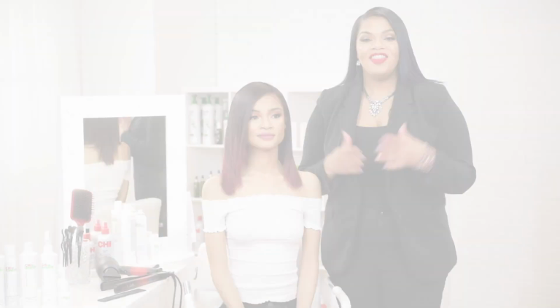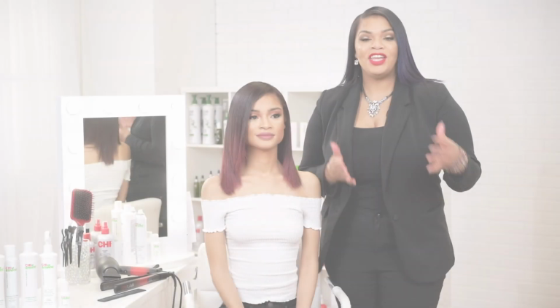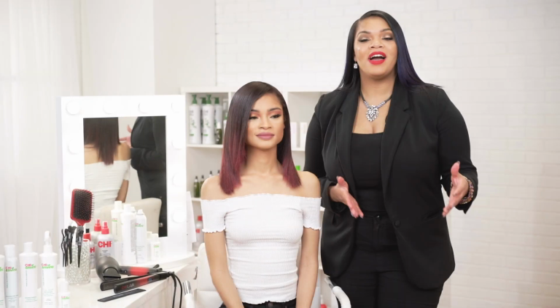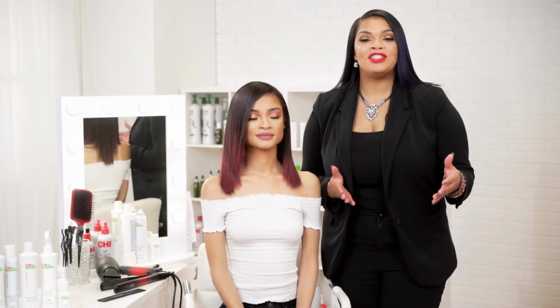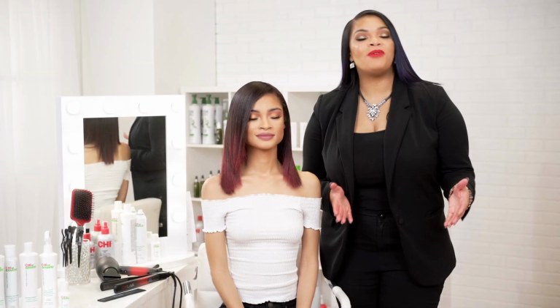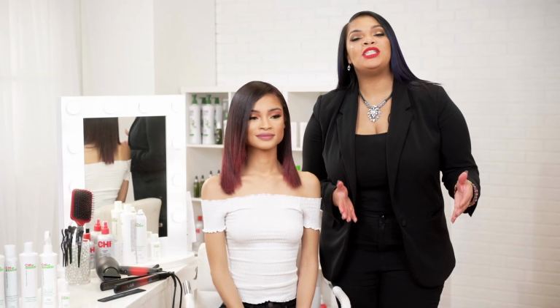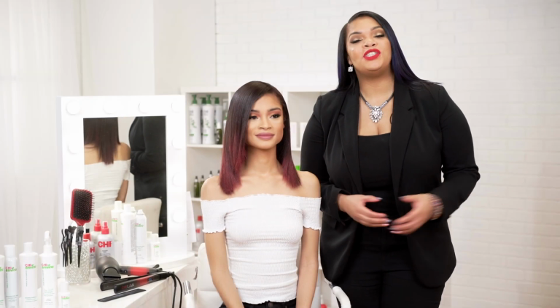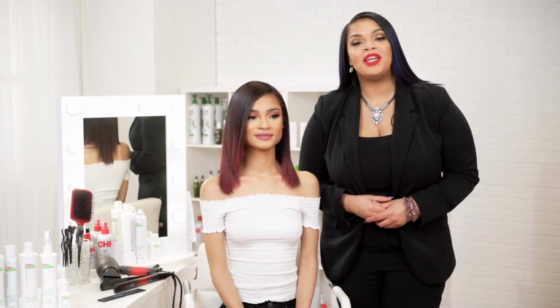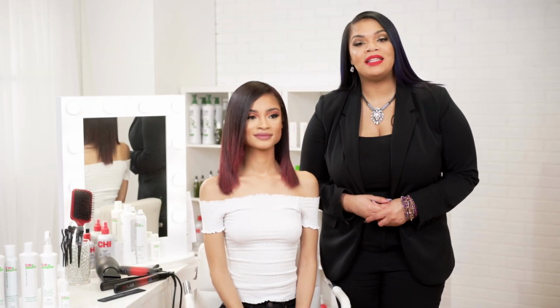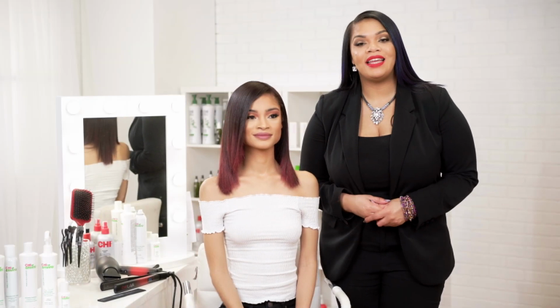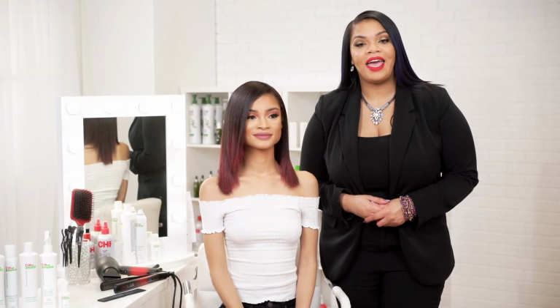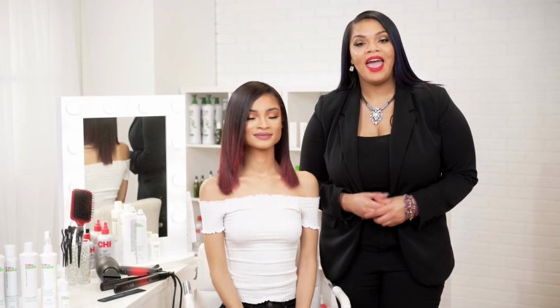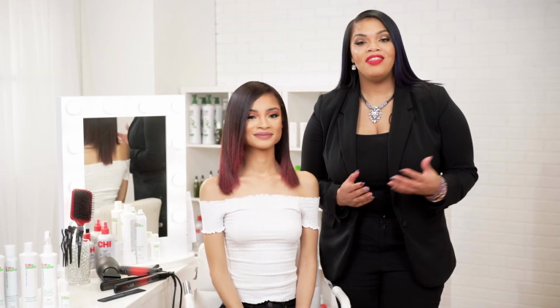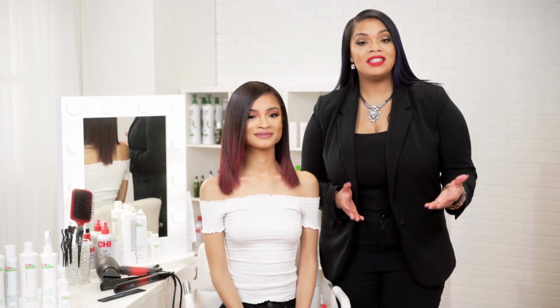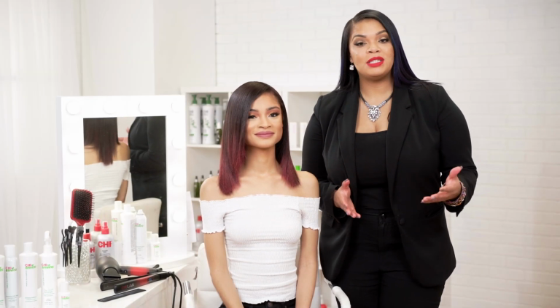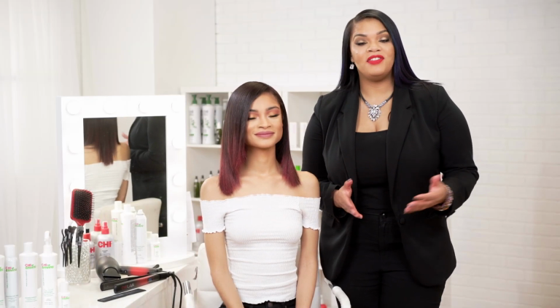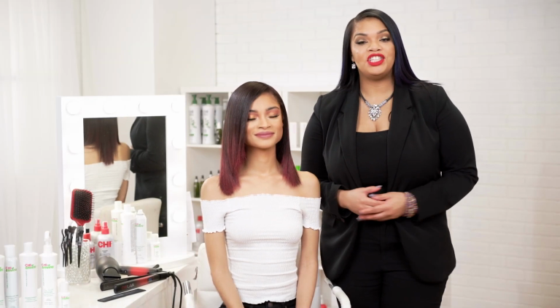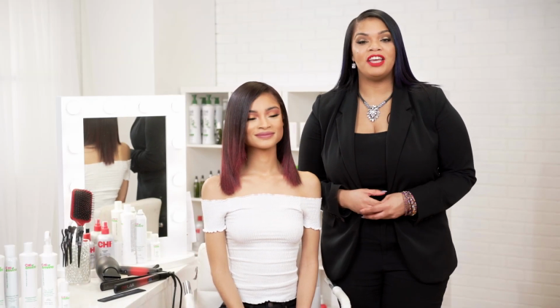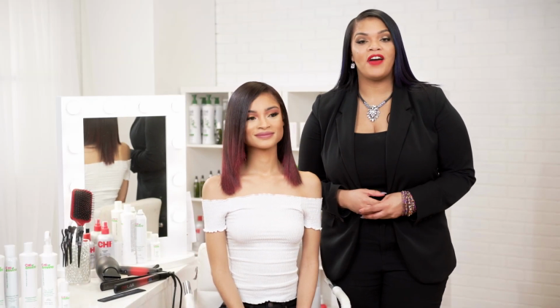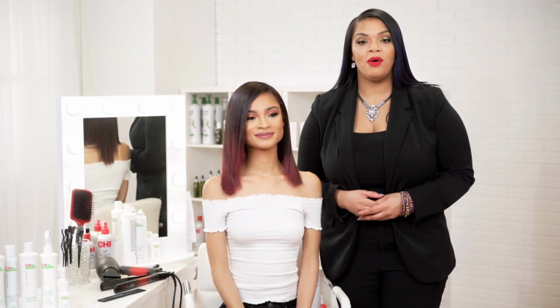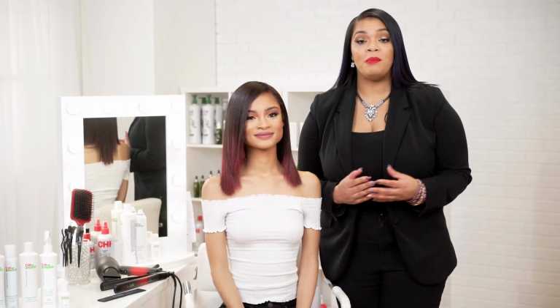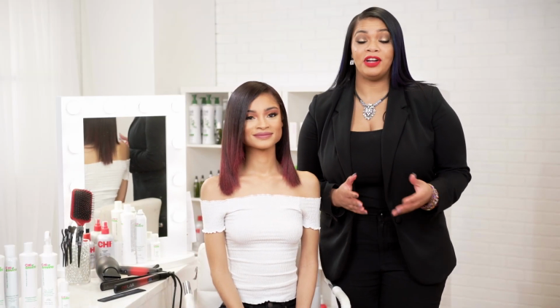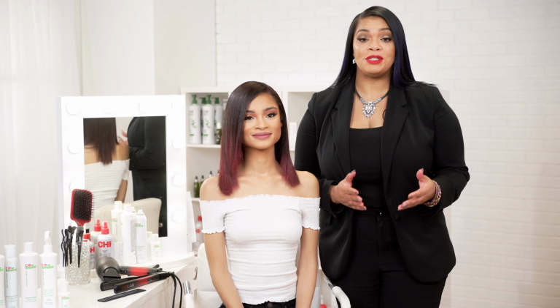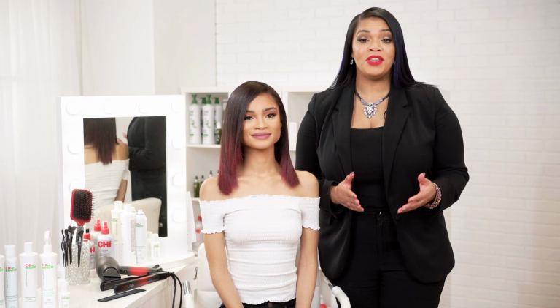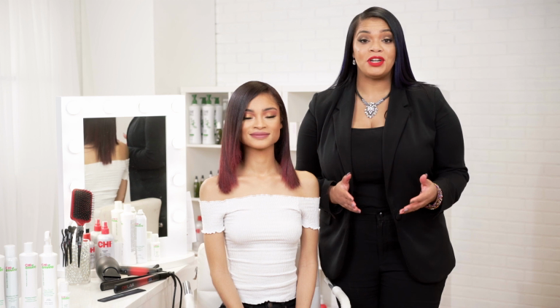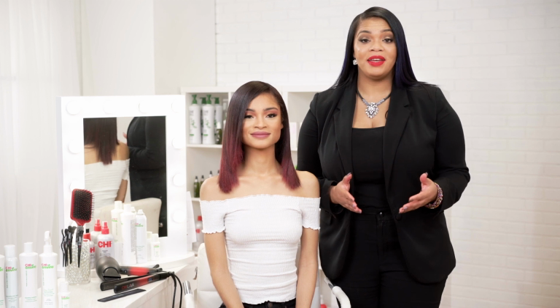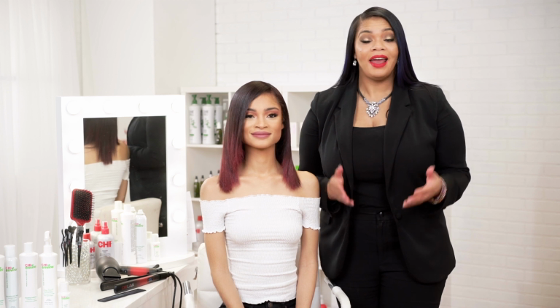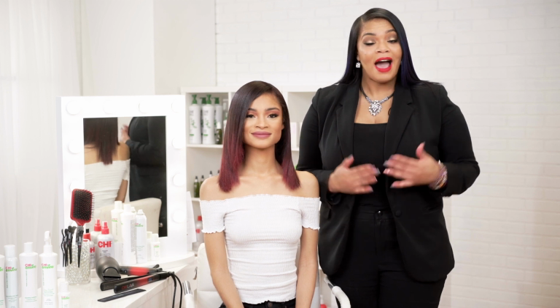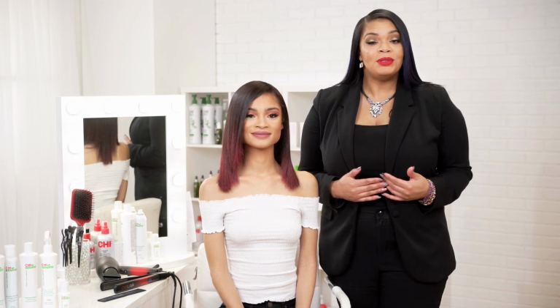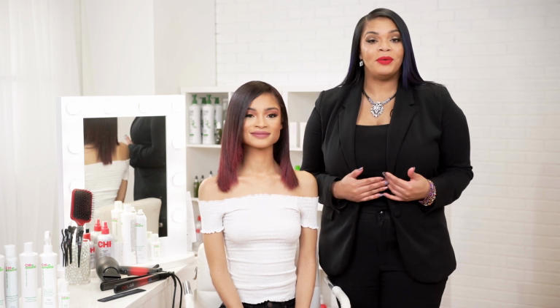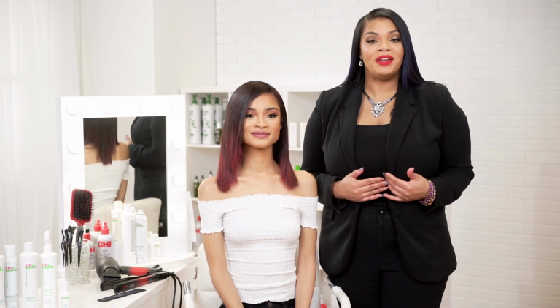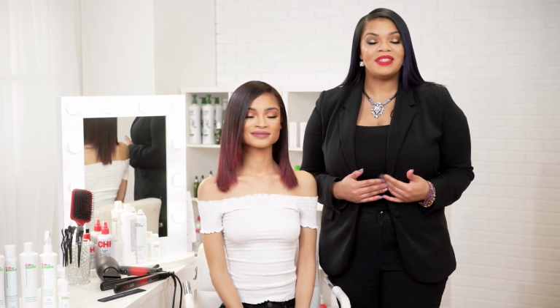Thank you guys so much for joining me today. This has been the Chi Enviro American Smoothing Treatment. I'm Joy Williams — I'll see you guys again soon.